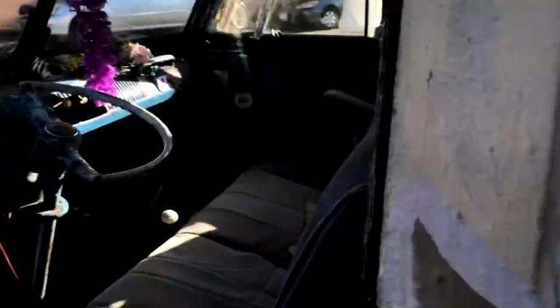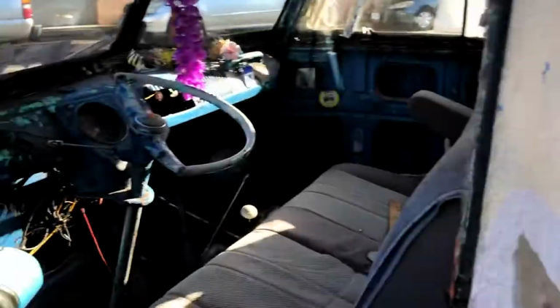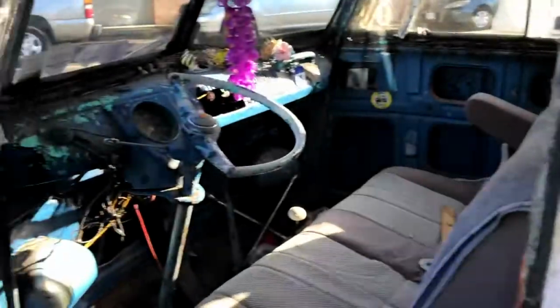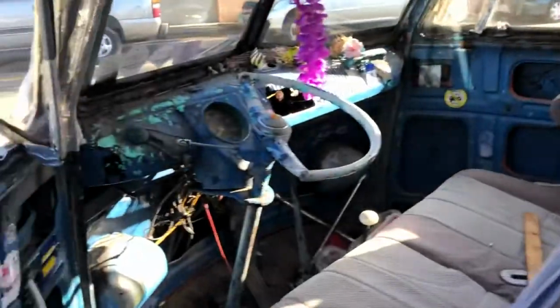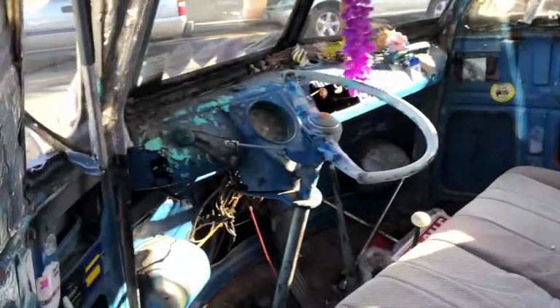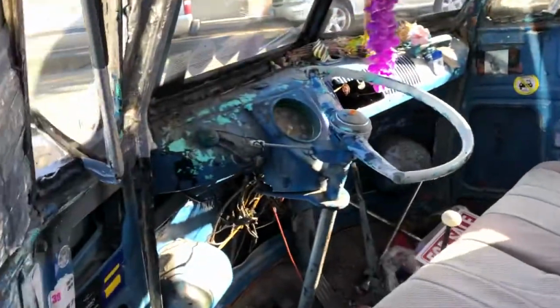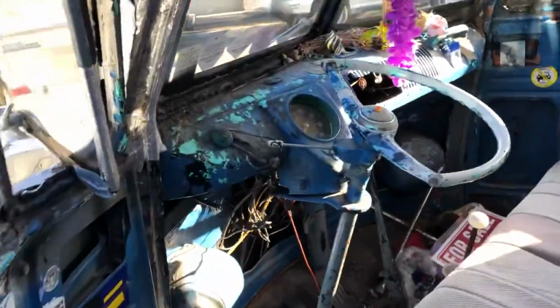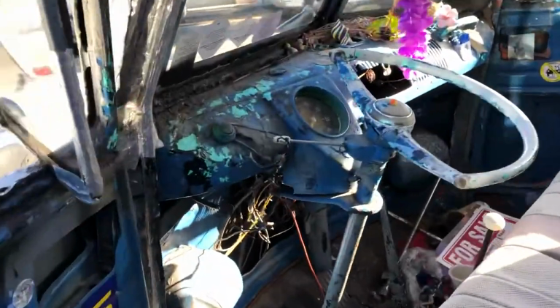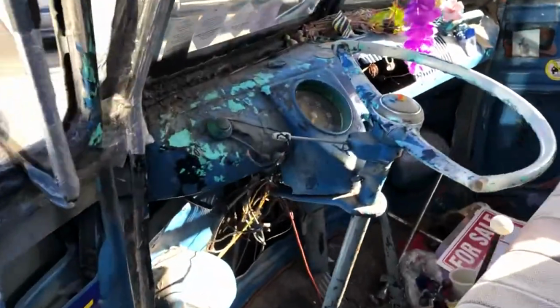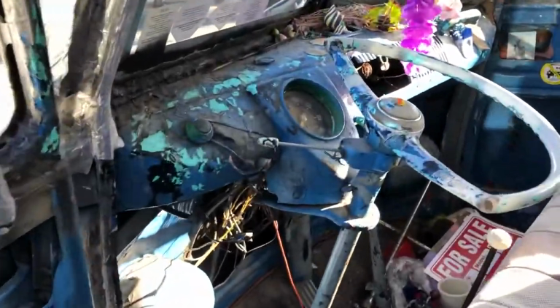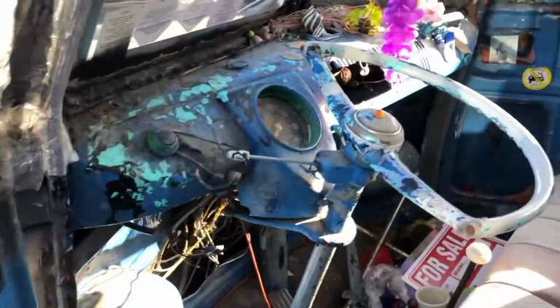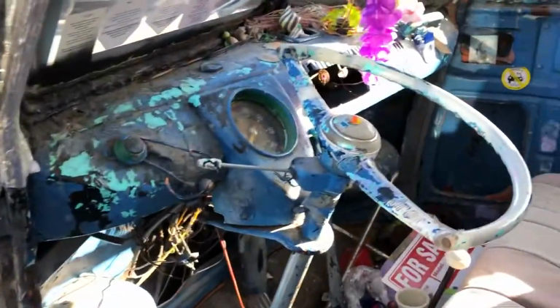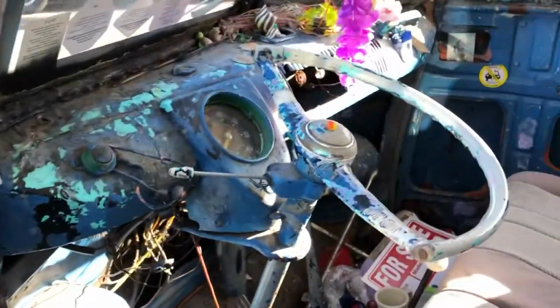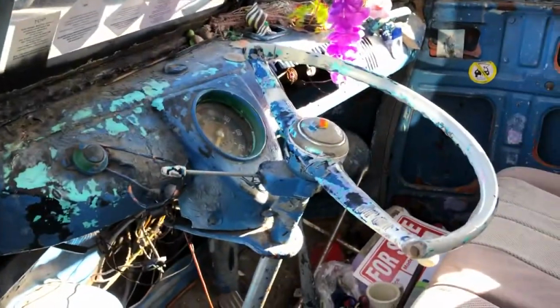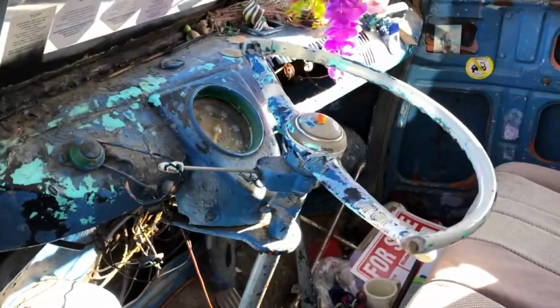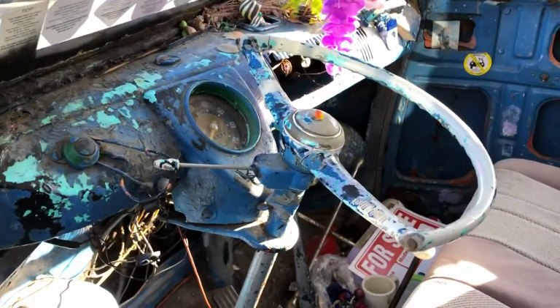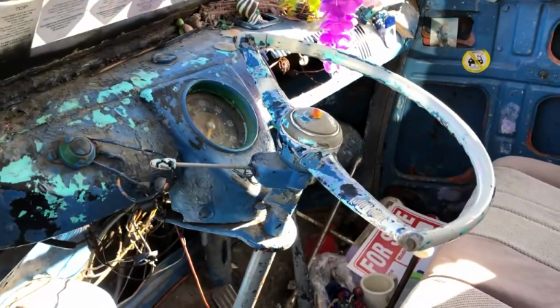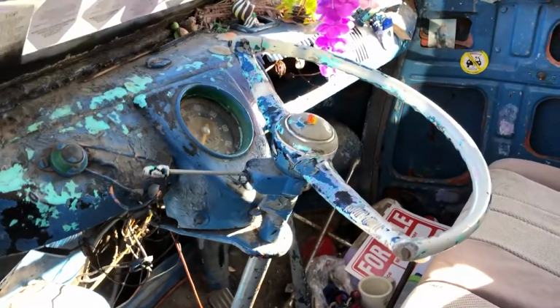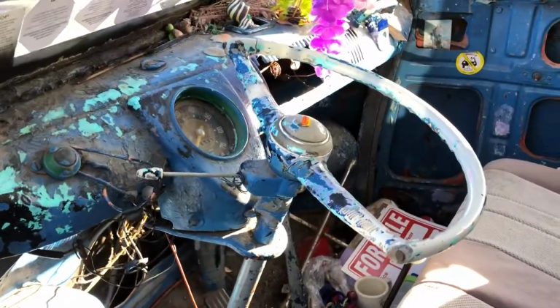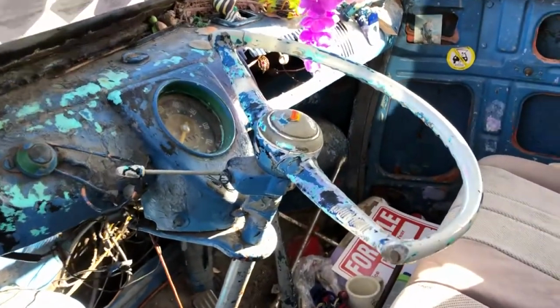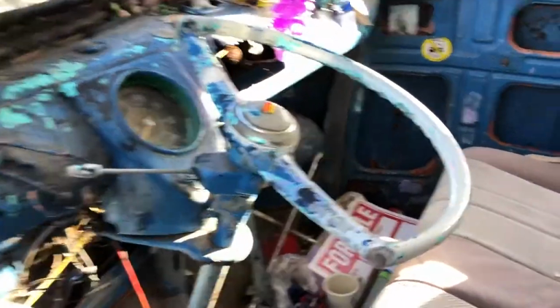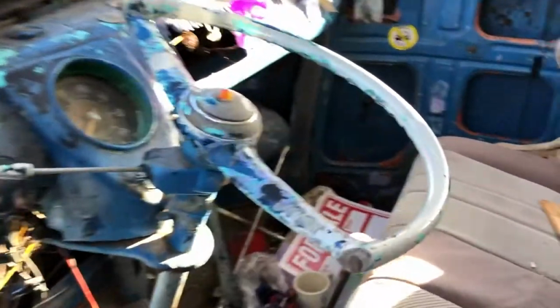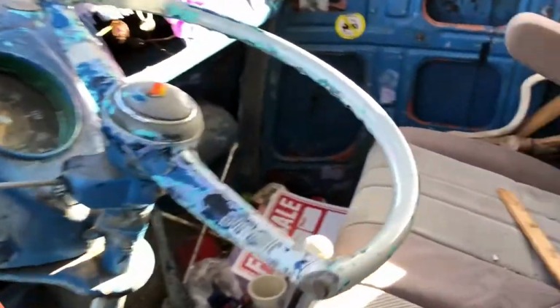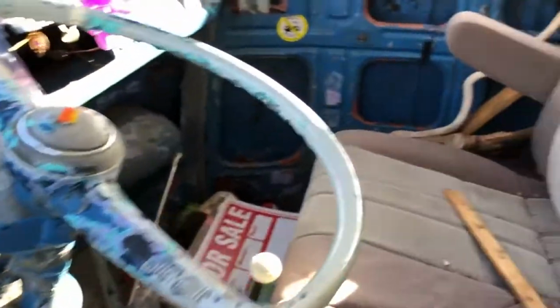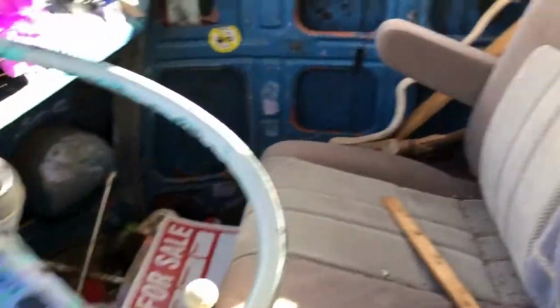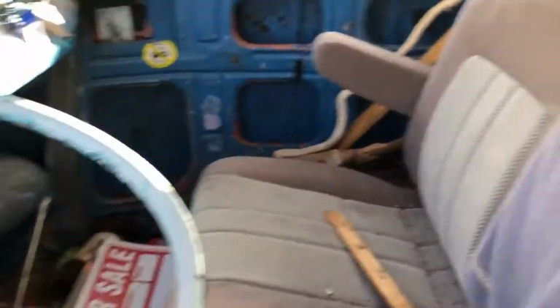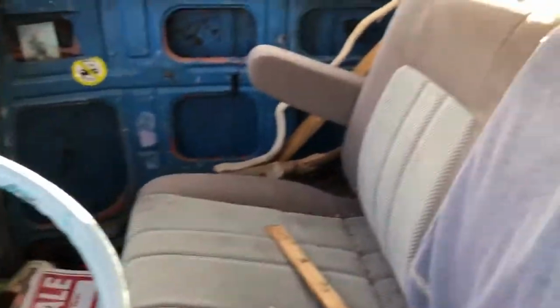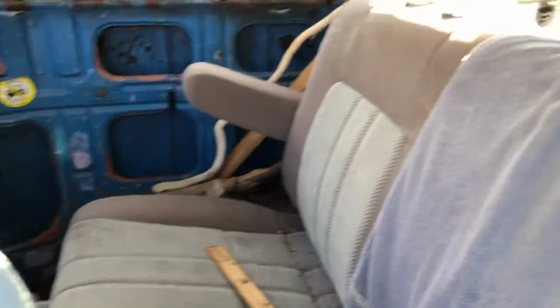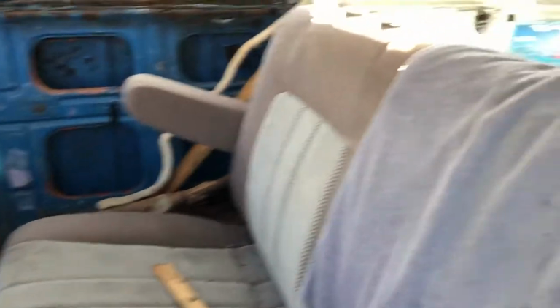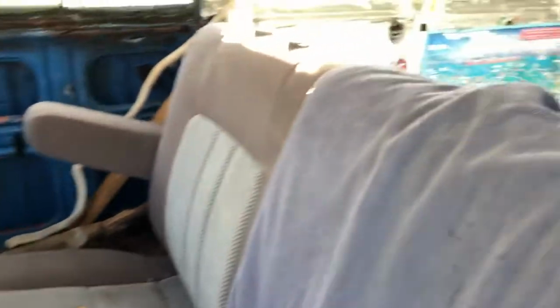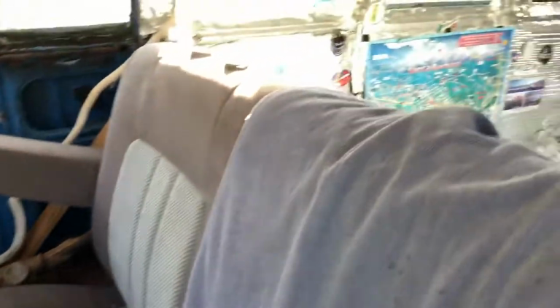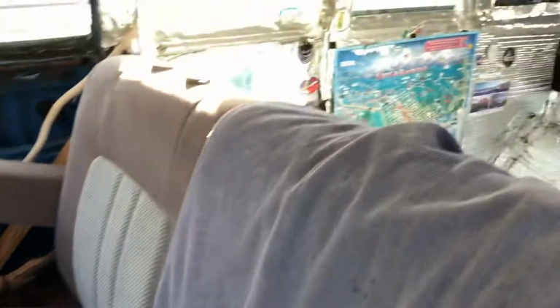Look at this. Look at the steering wheel, you guys. It's half the steering wheel. Holy crap. This thing is crazy.